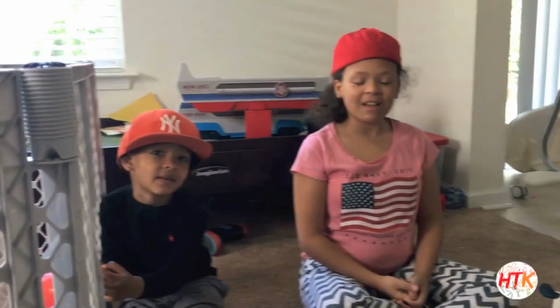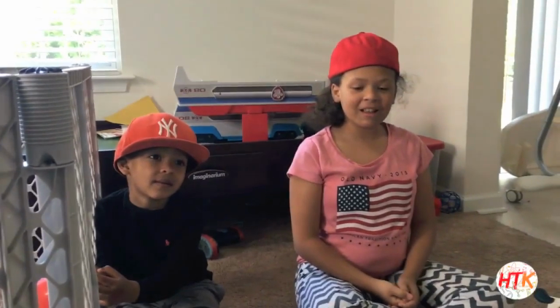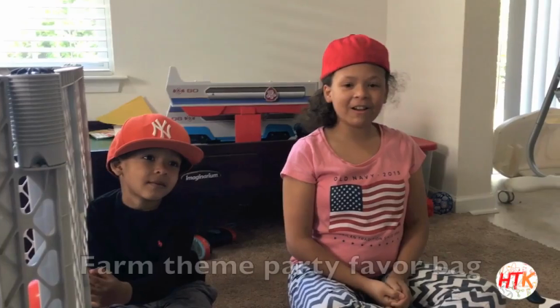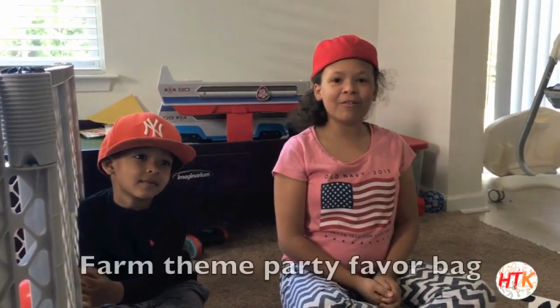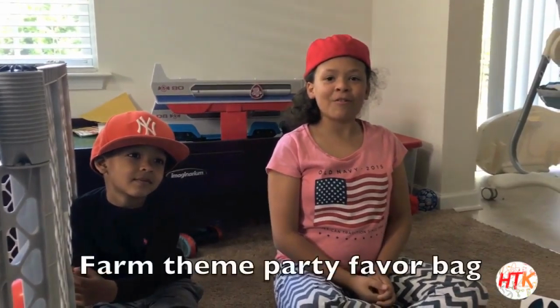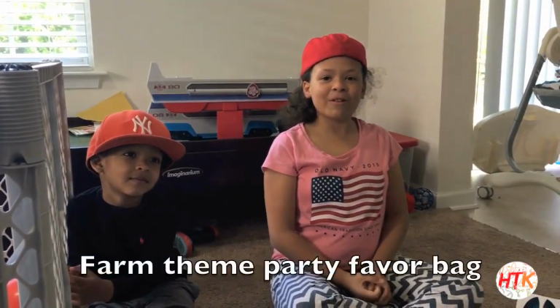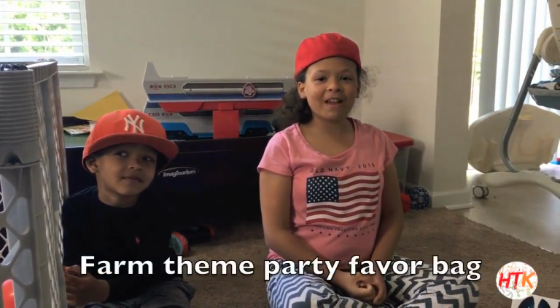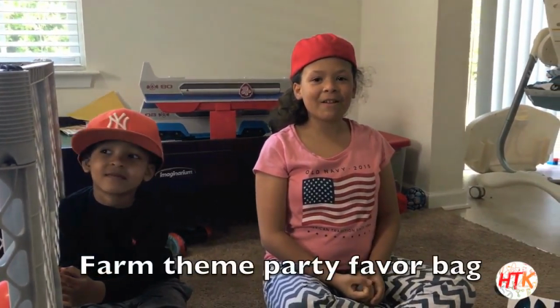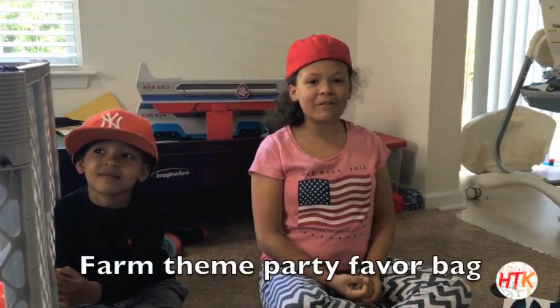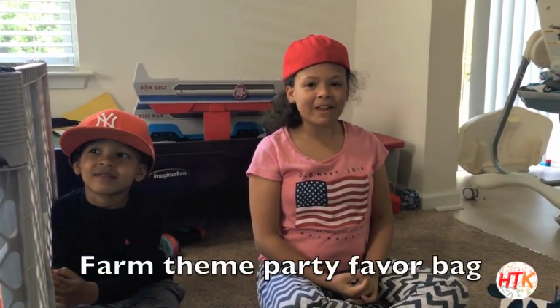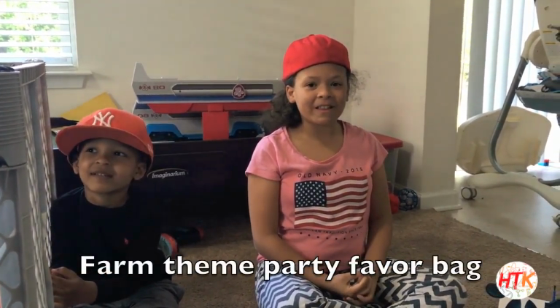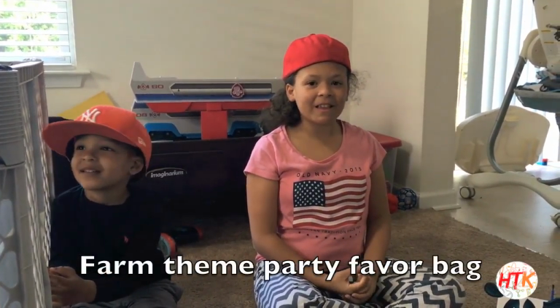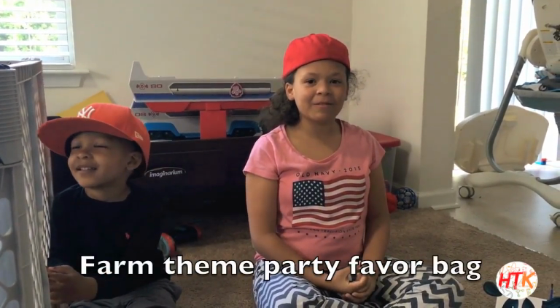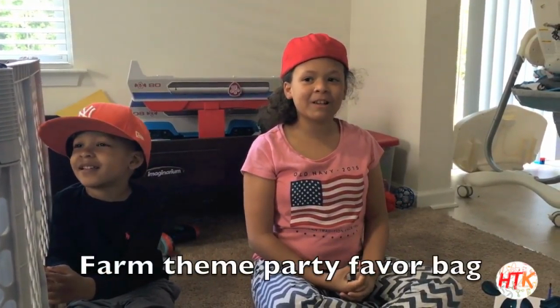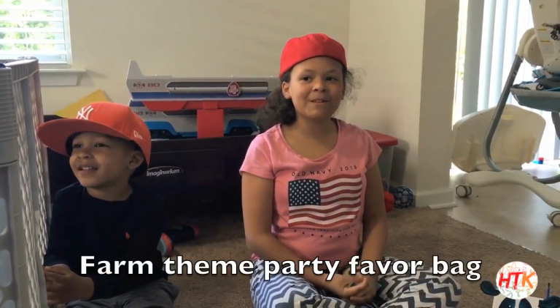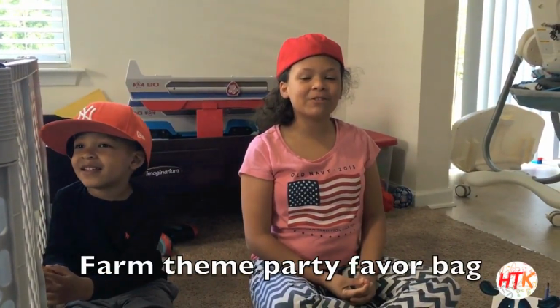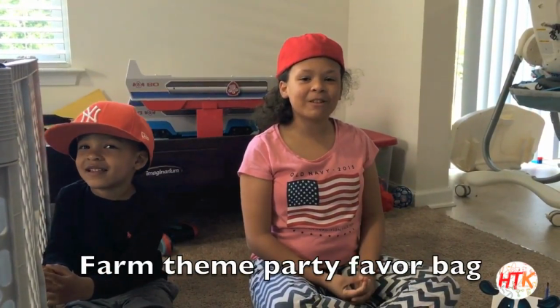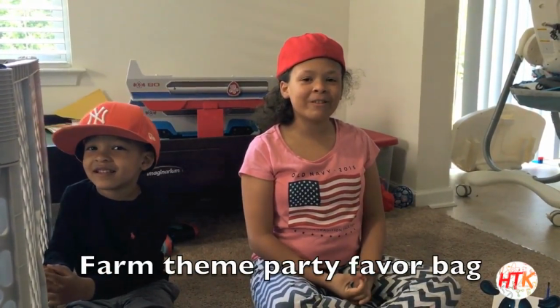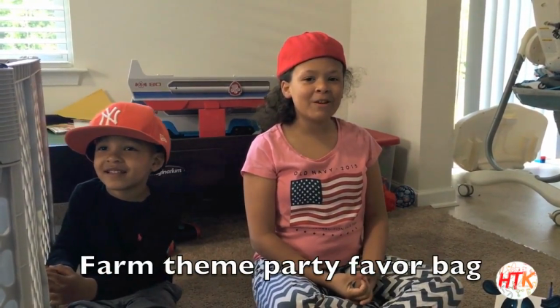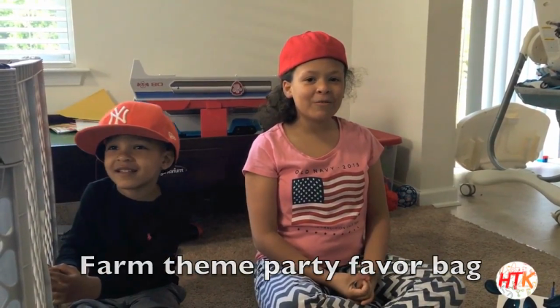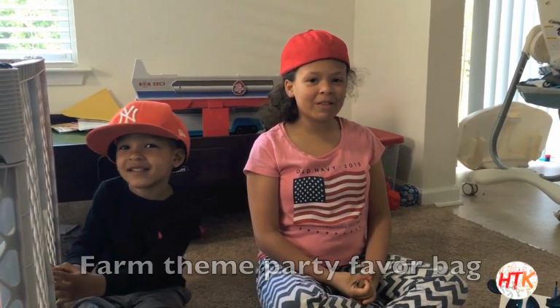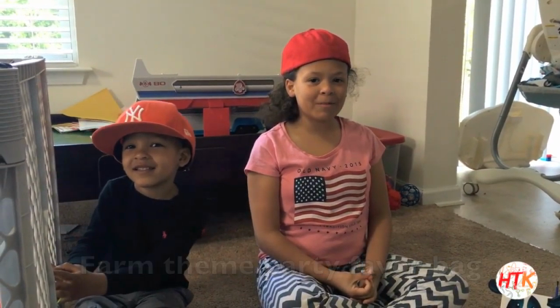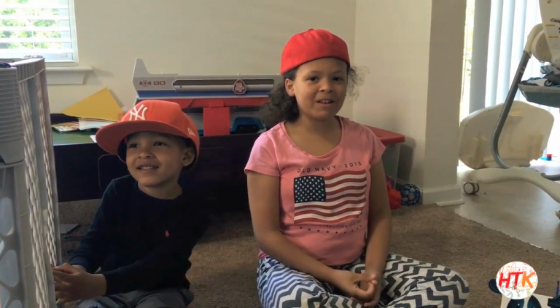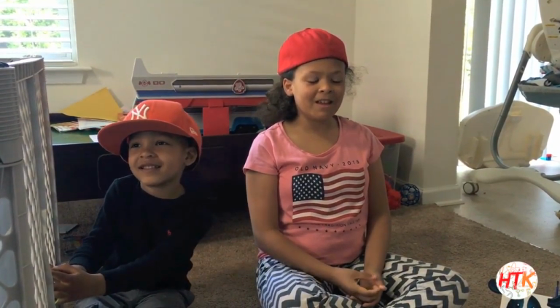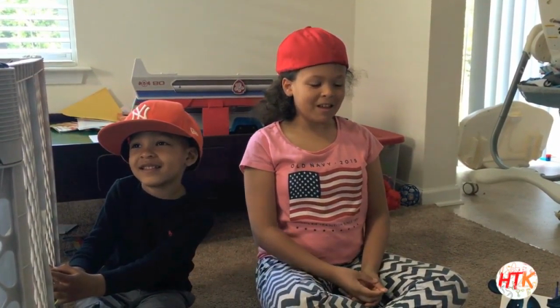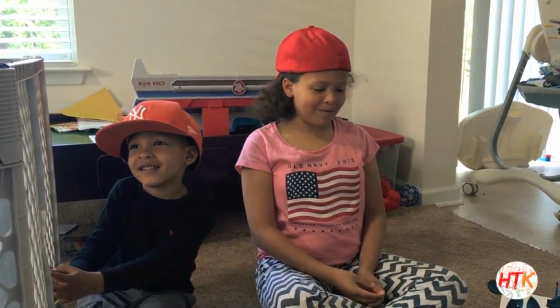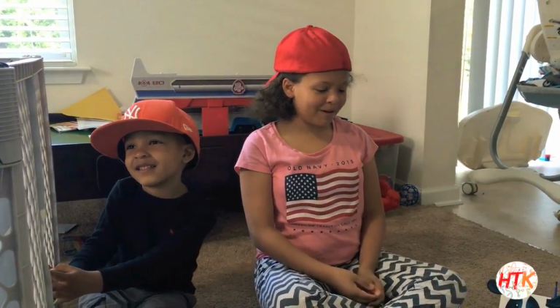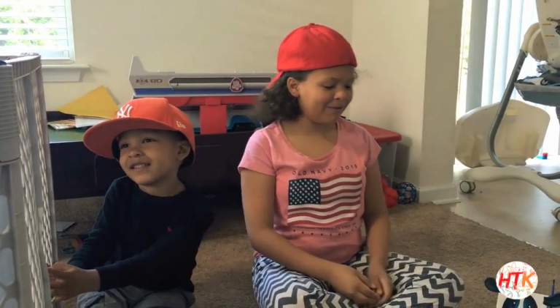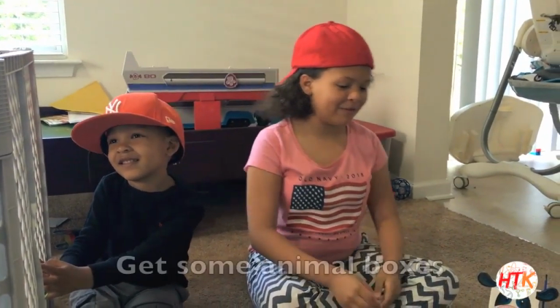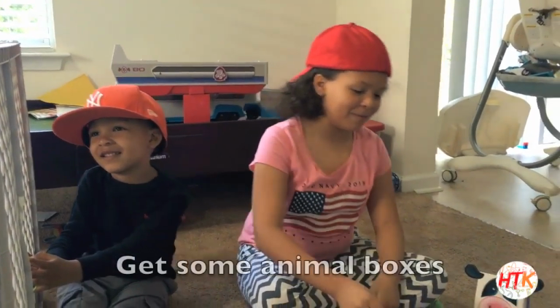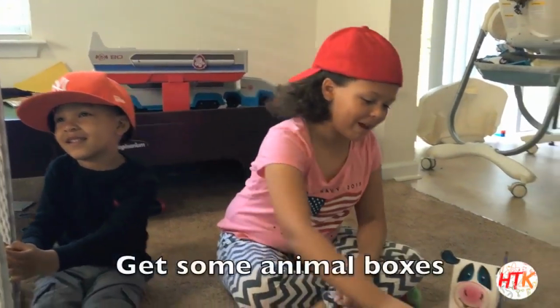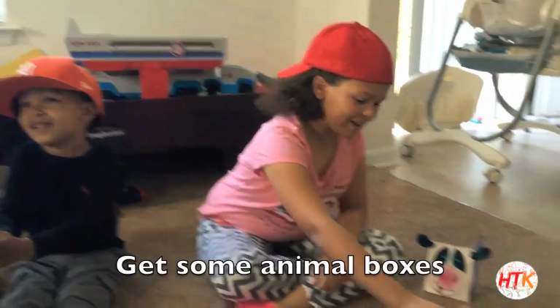Hello, we're the How To Kids and we're going to be showing you what to put in a party favor bag.